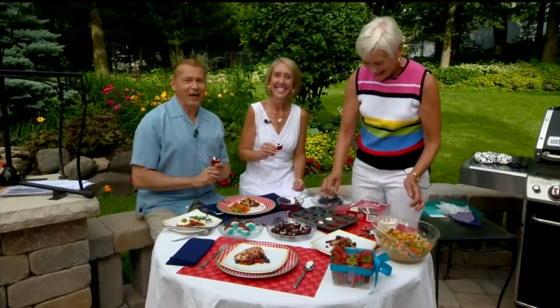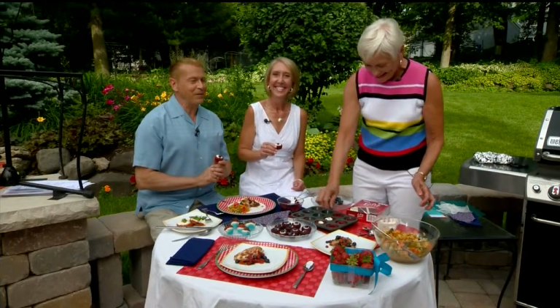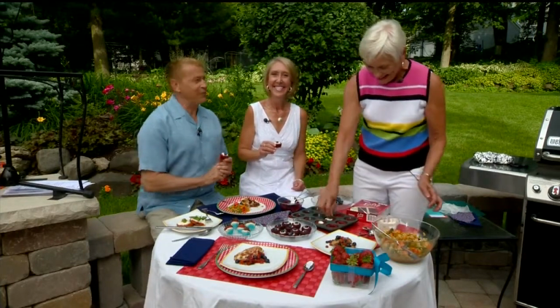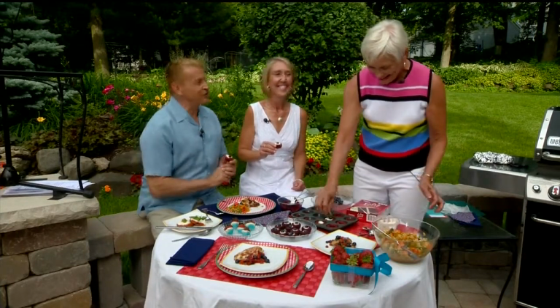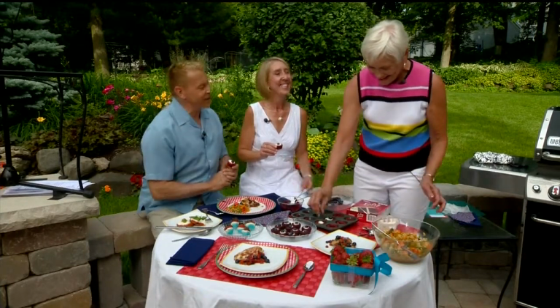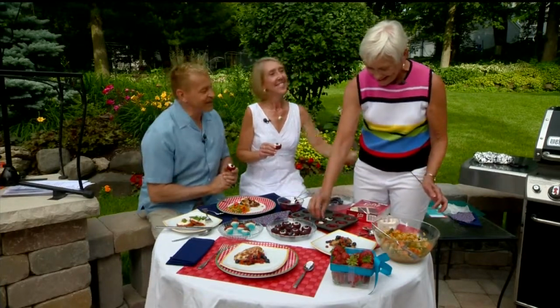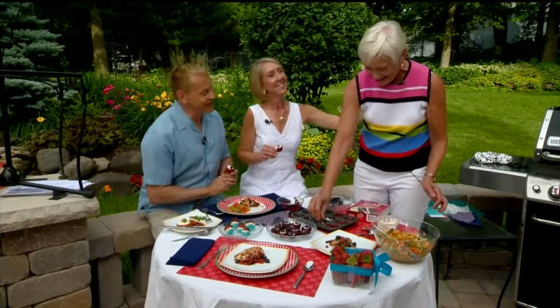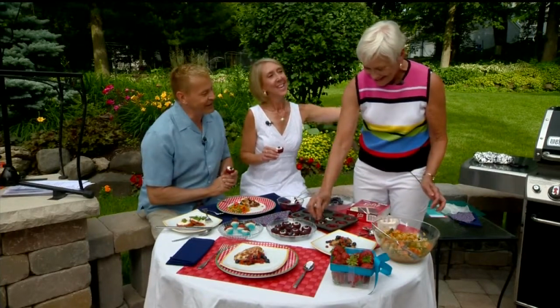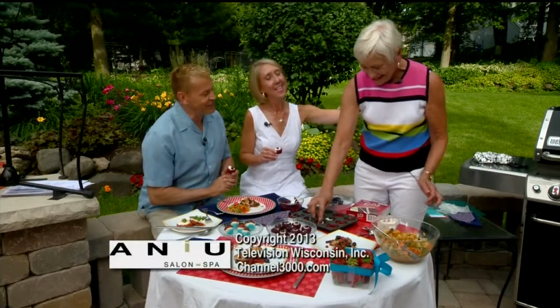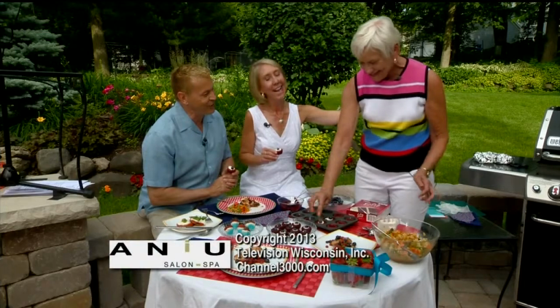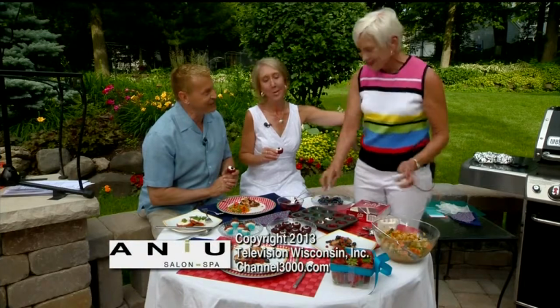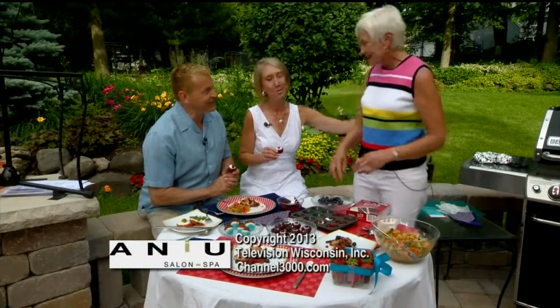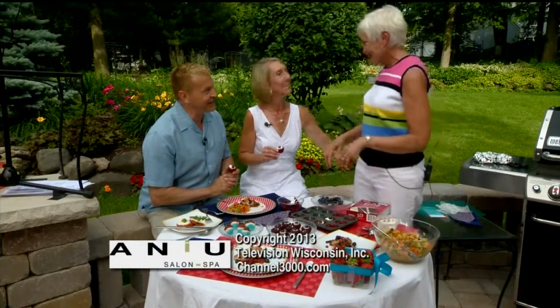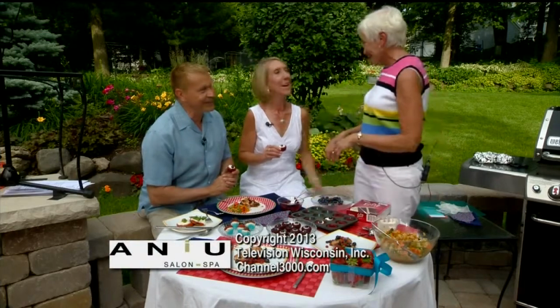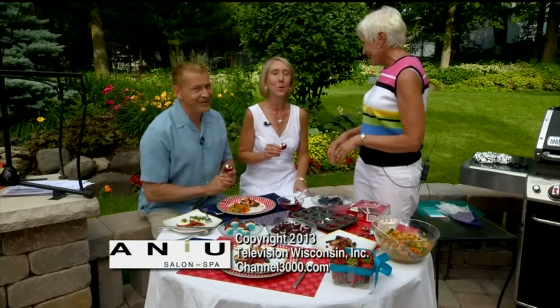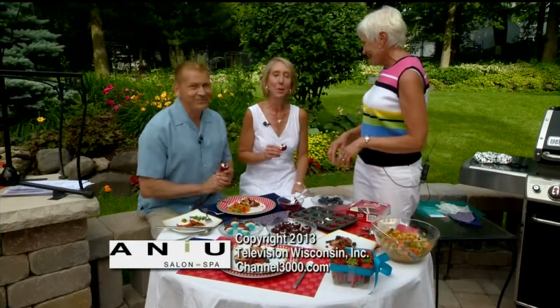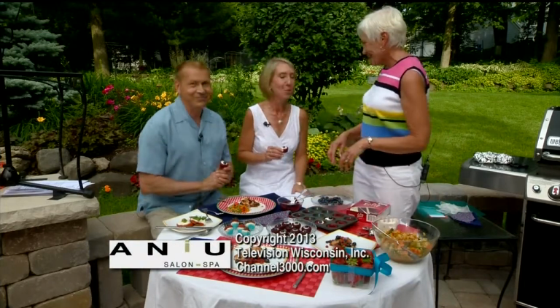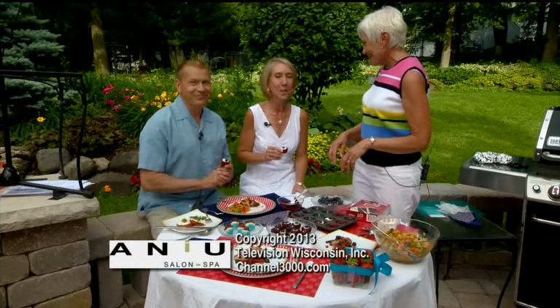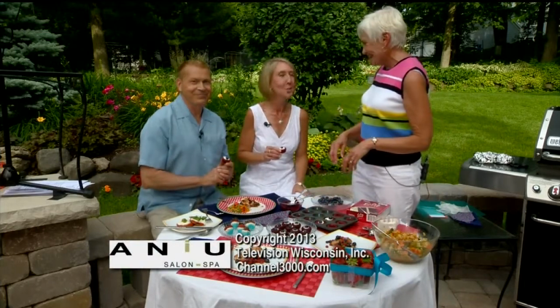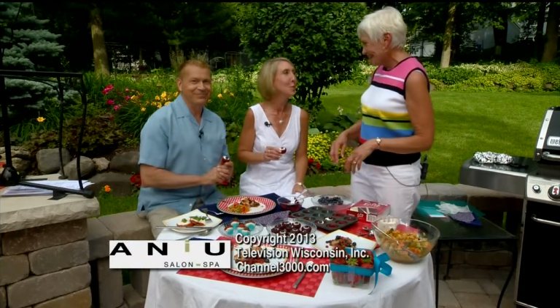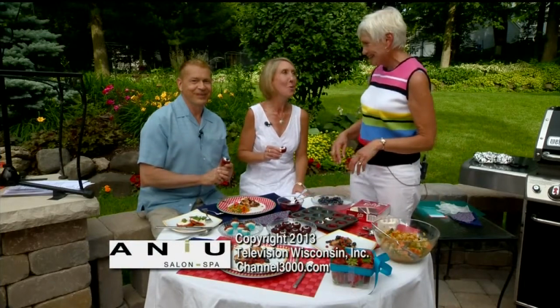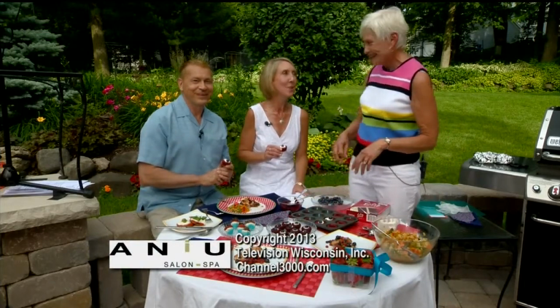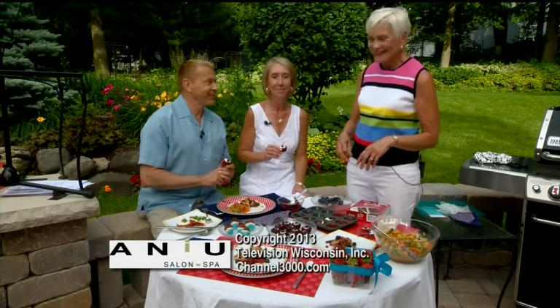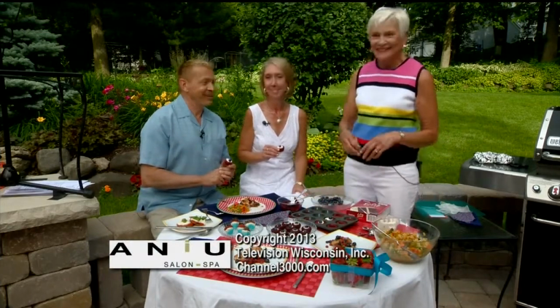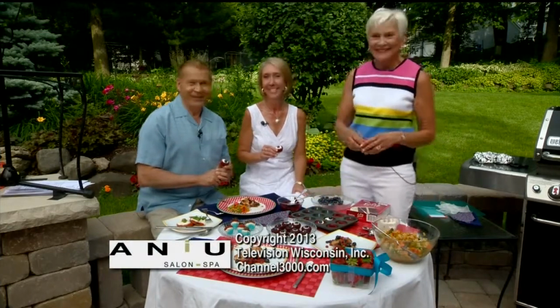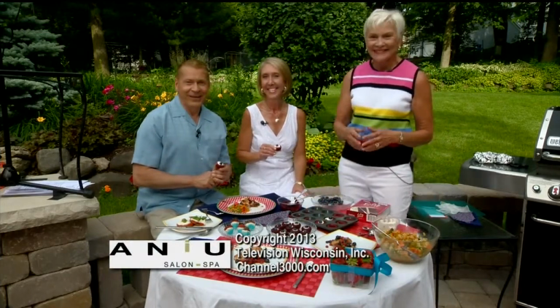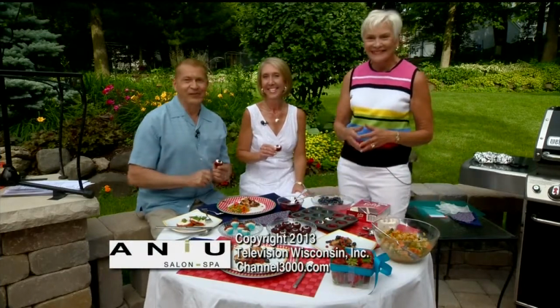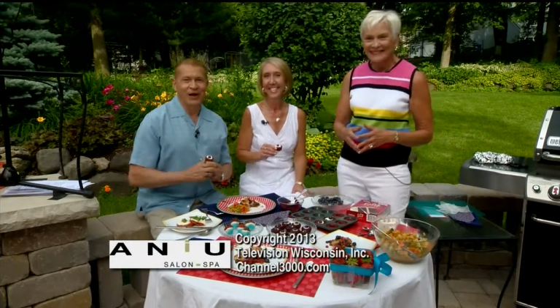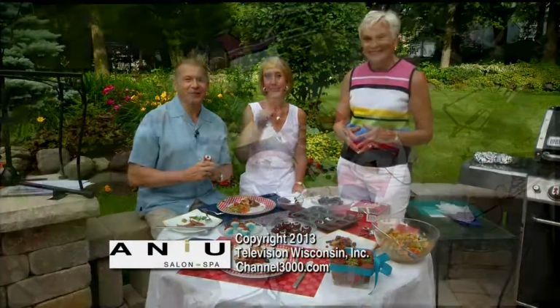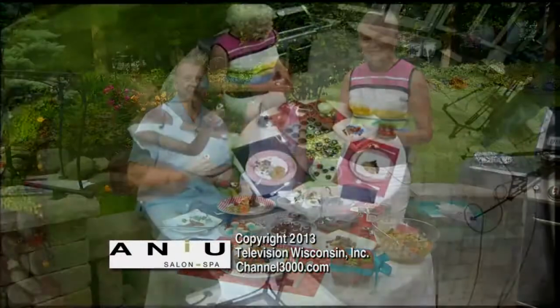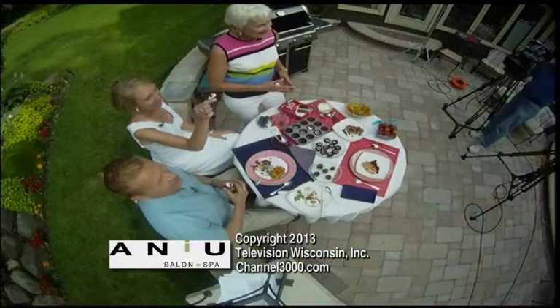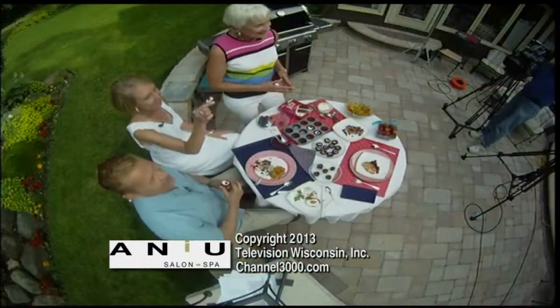Happy 4th of July, Donna. Thanks for having me today. Donna, thank you — we appreciate it so much. Thanks for watching. We'll see you back here tomorrow.